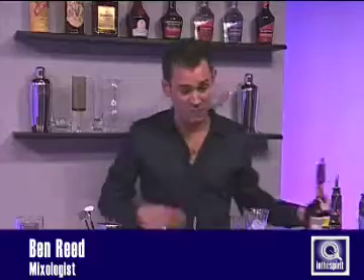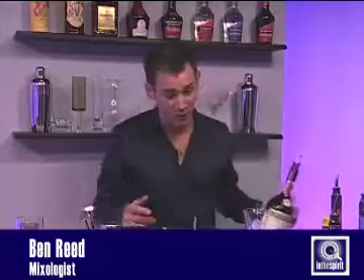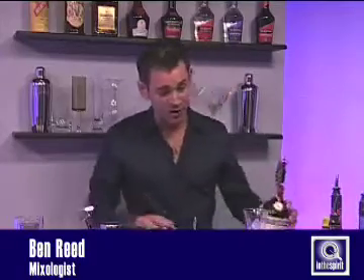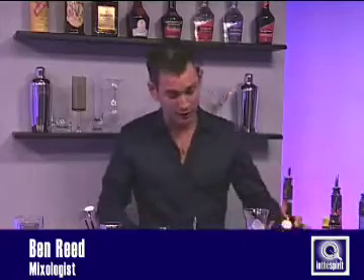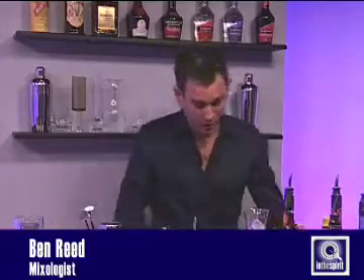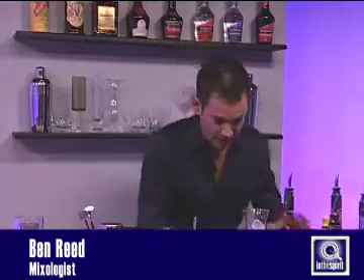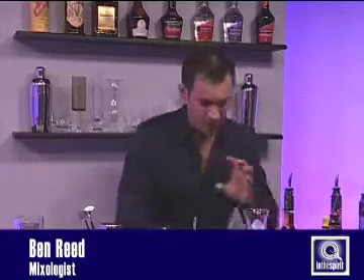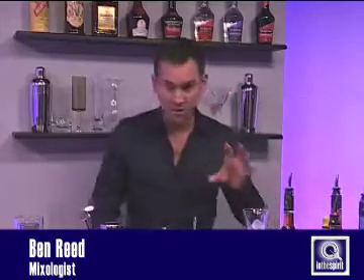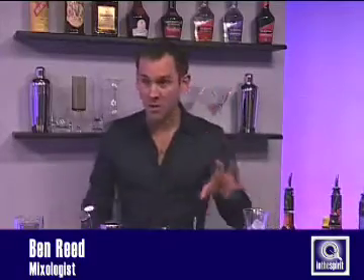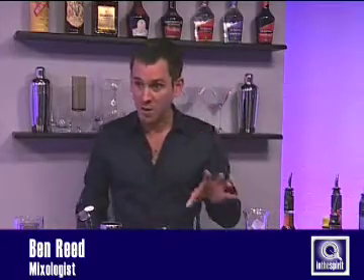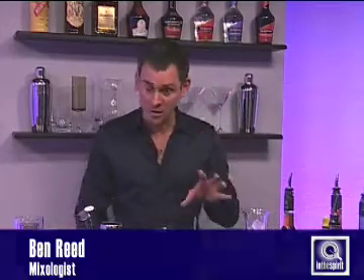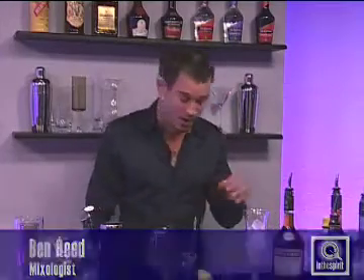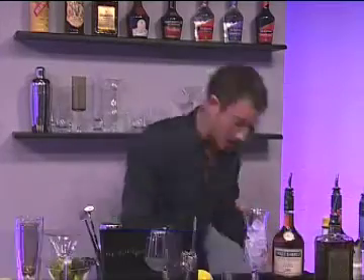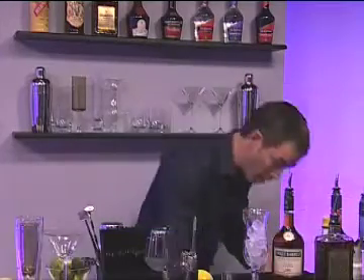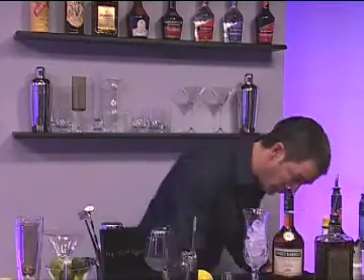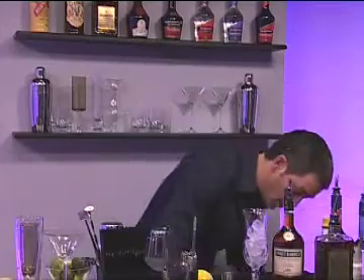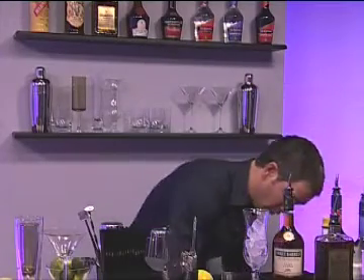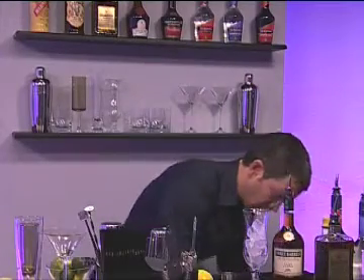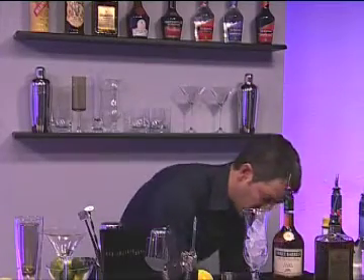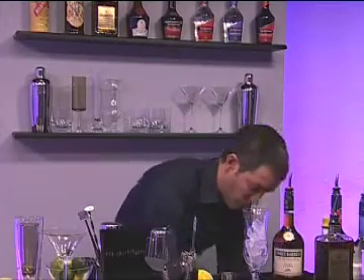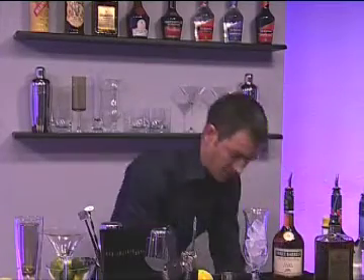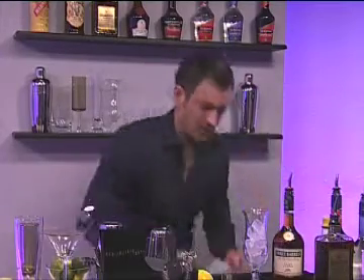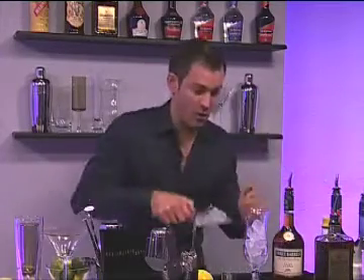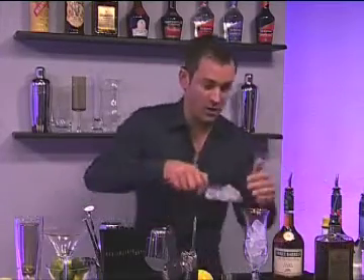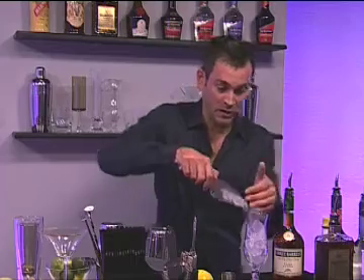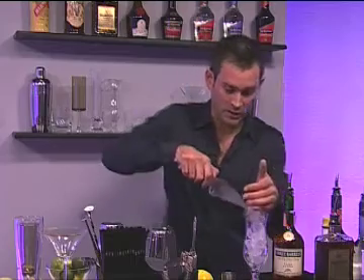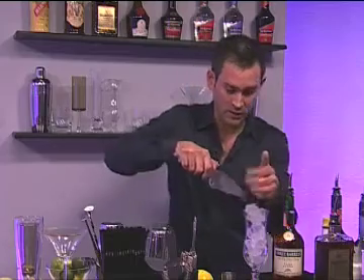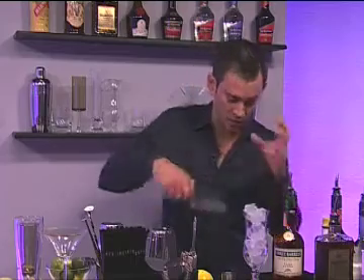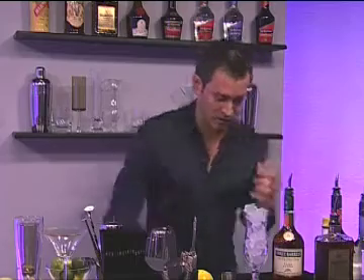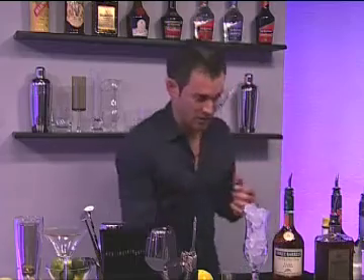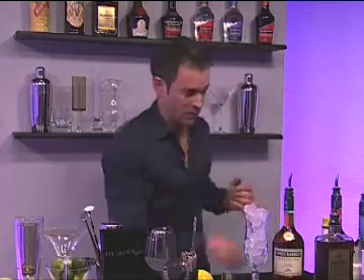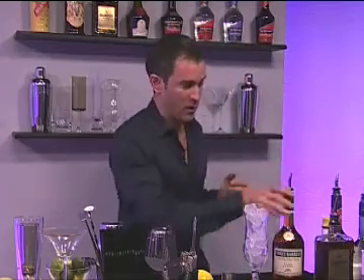We're going to build this. Put as much ice as you can into the glass. The more ice, the colder the drink stays, the longer.